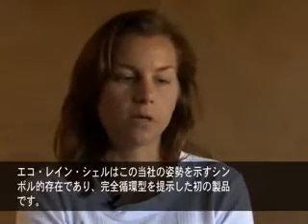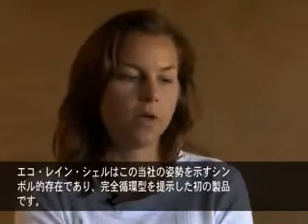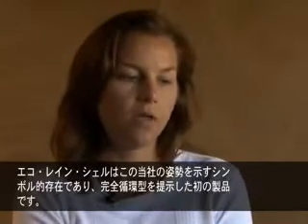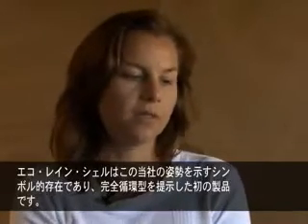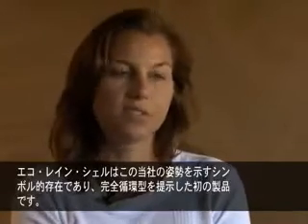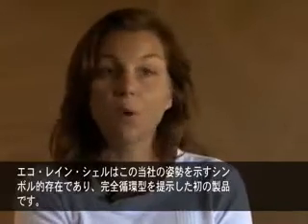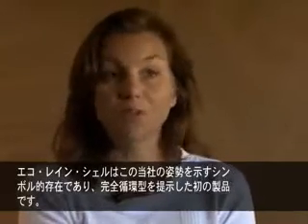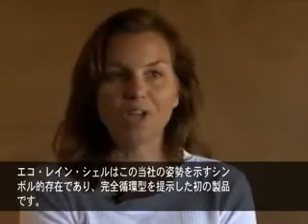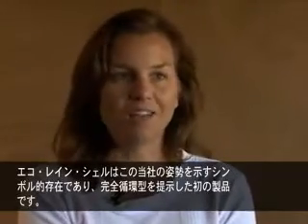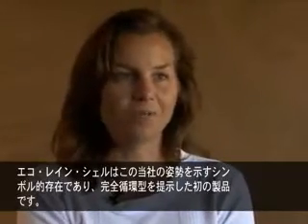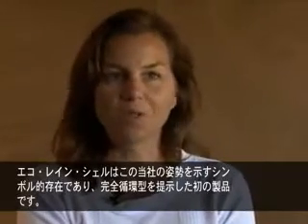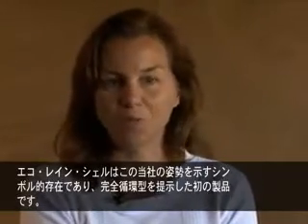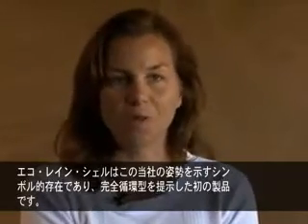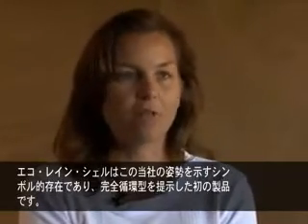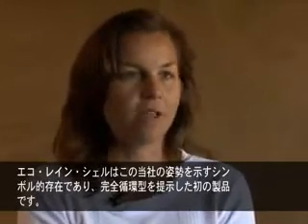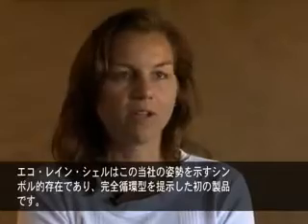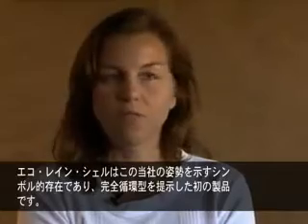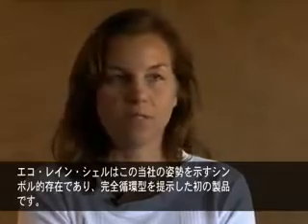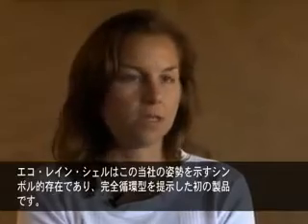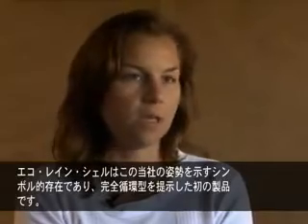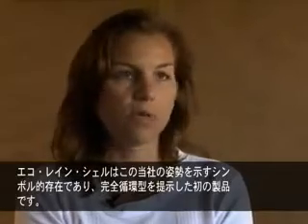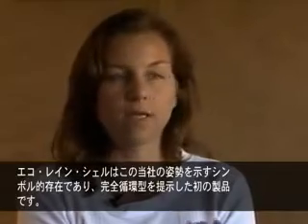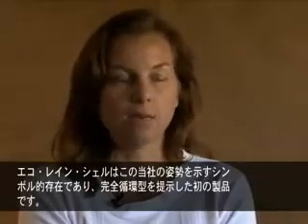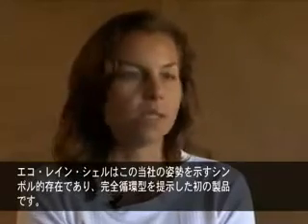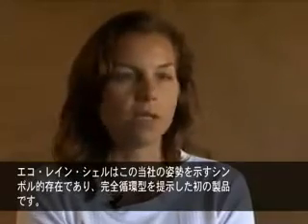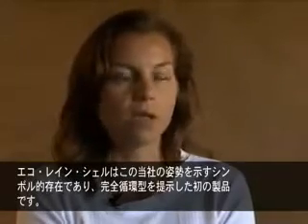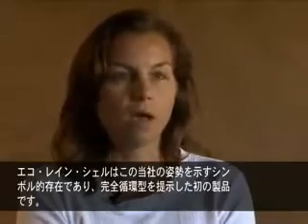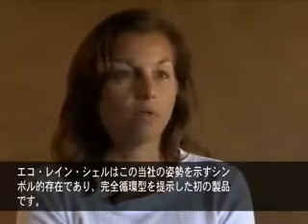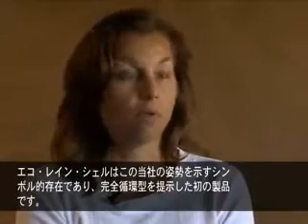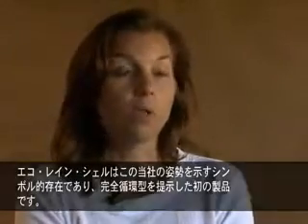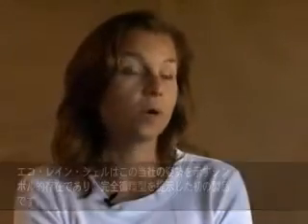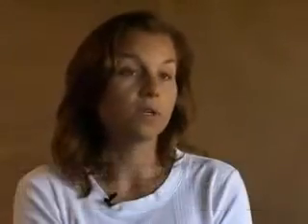So this is the poster child. It was the first one out there, and it fits the recyclability formula perfectly.